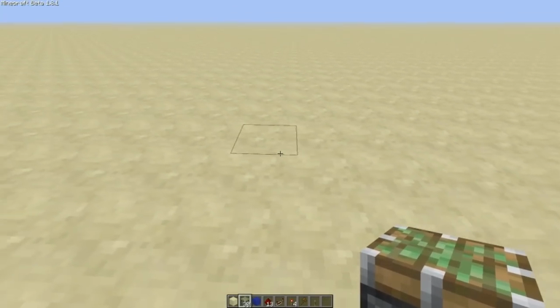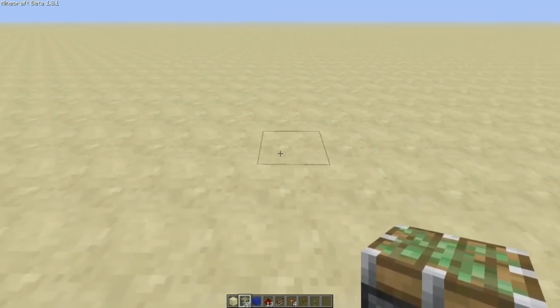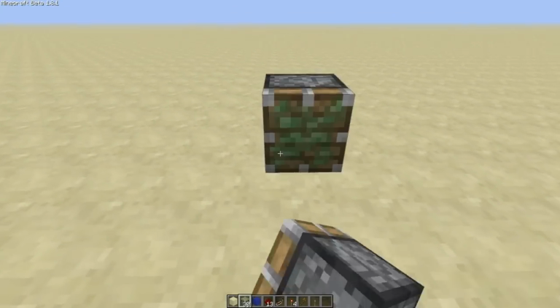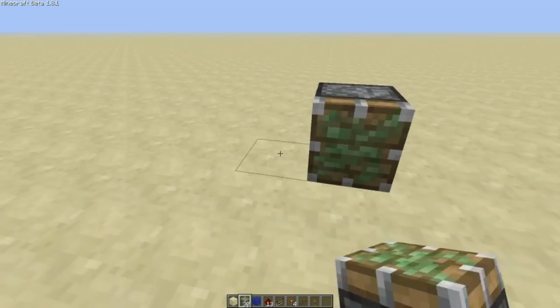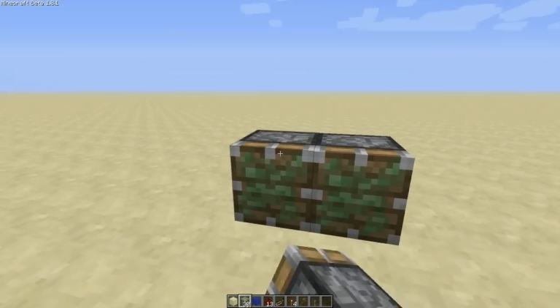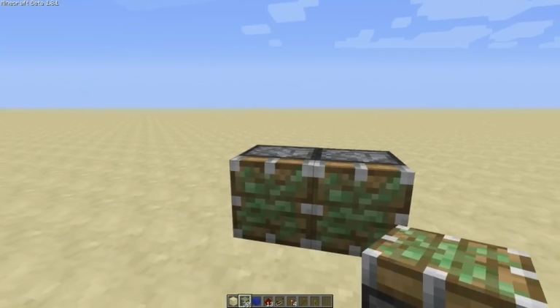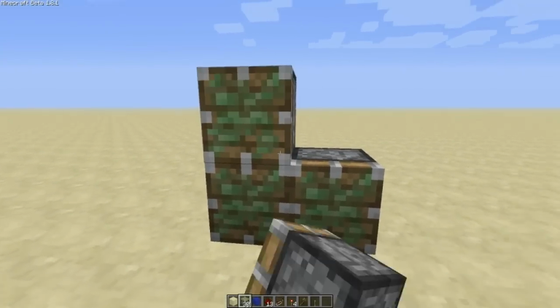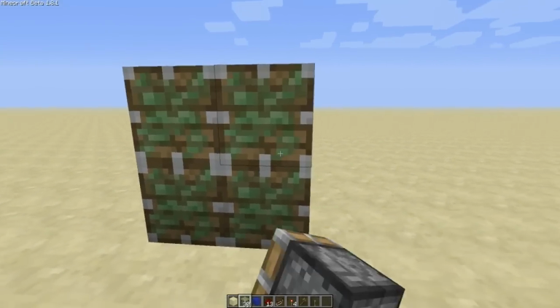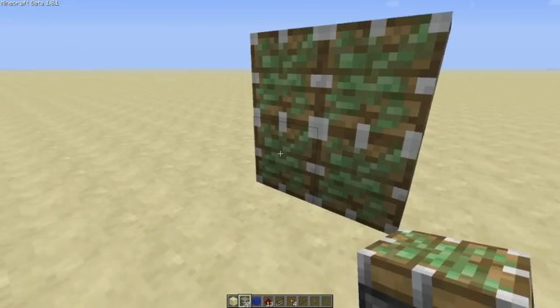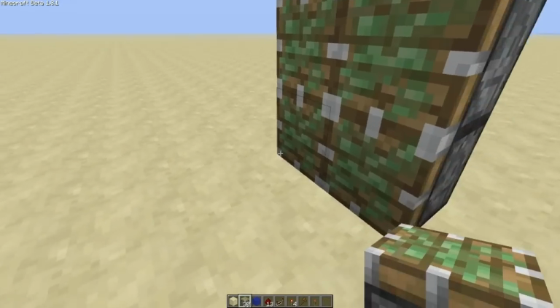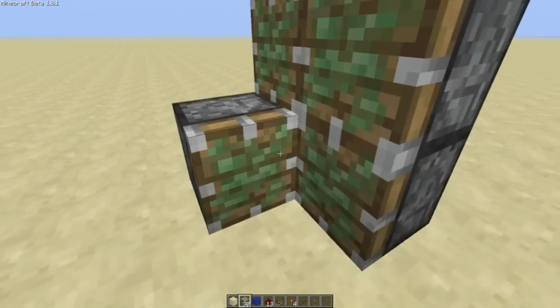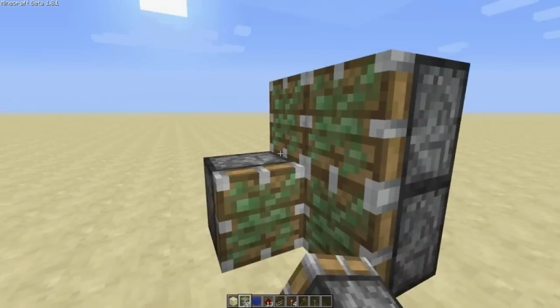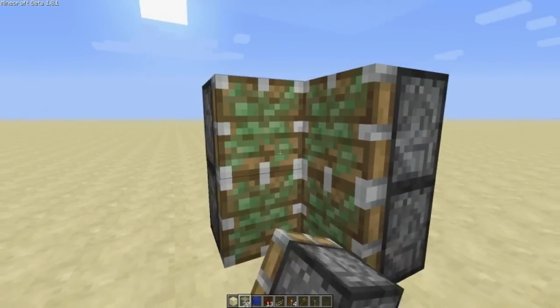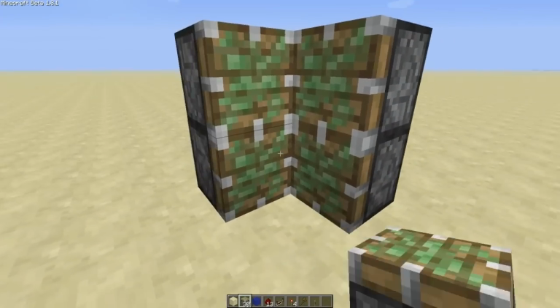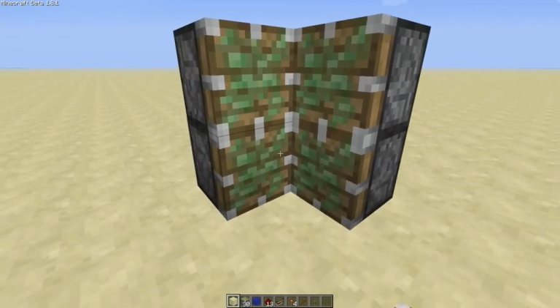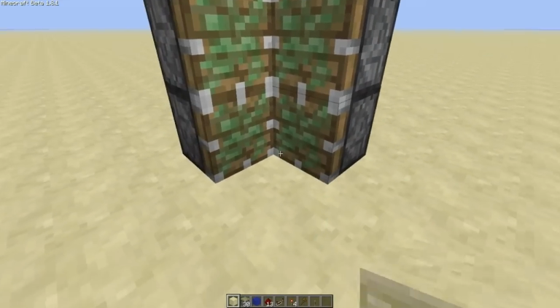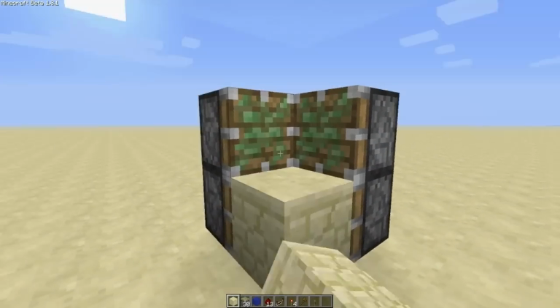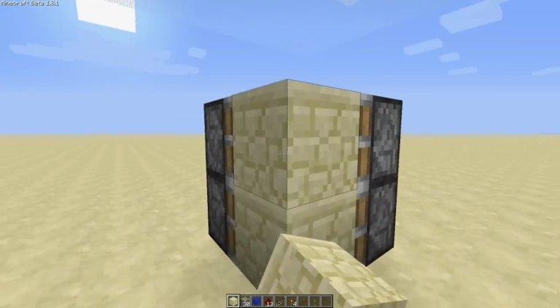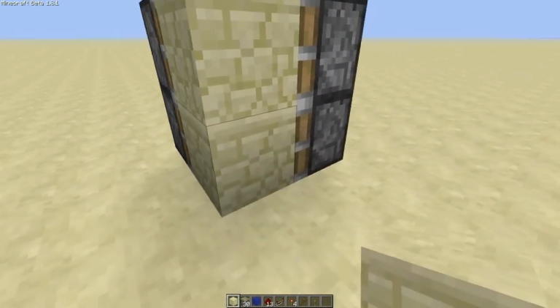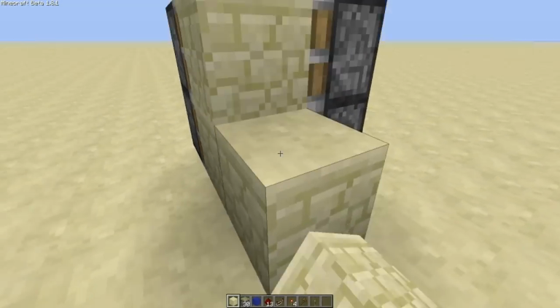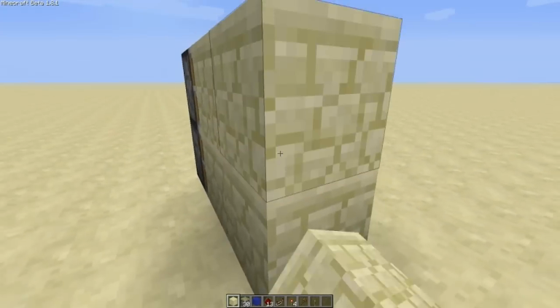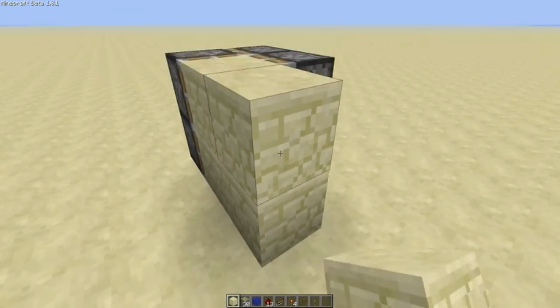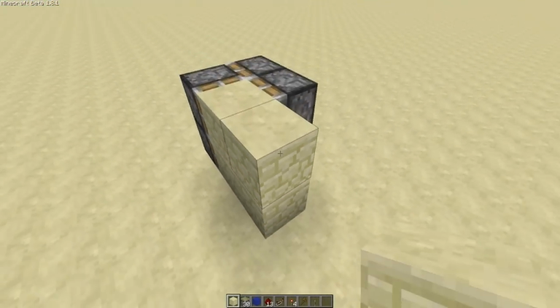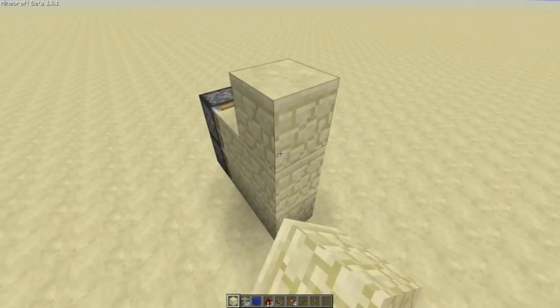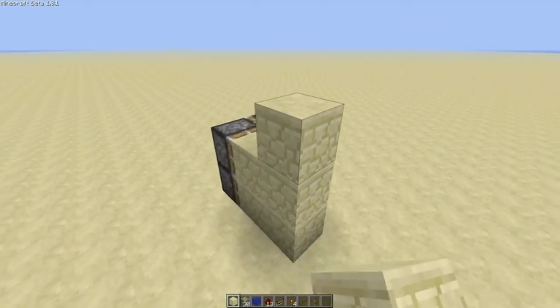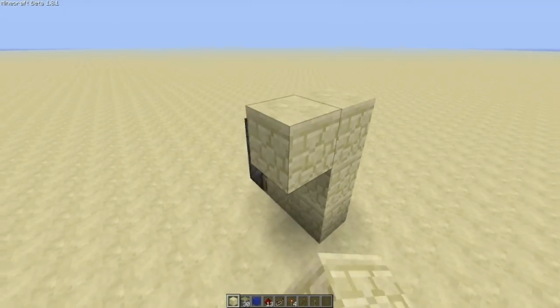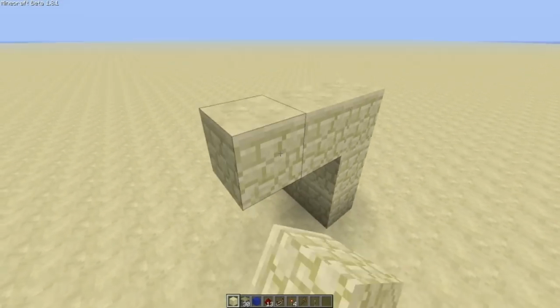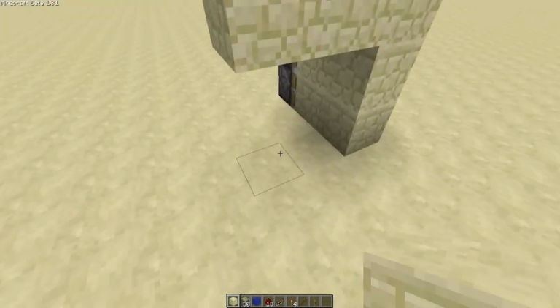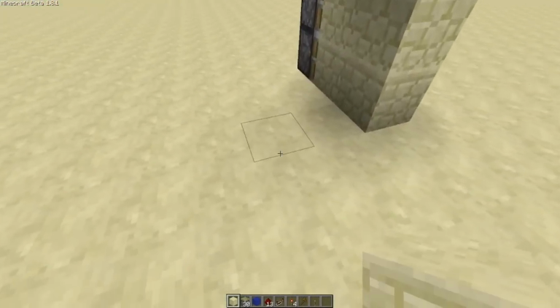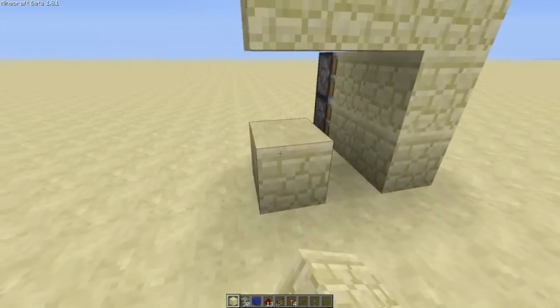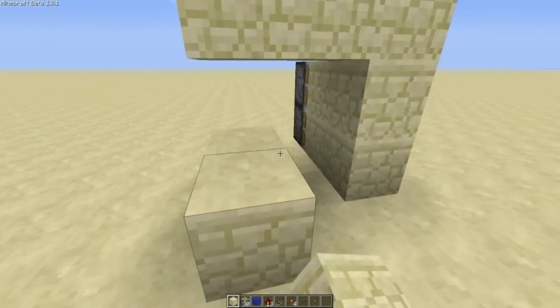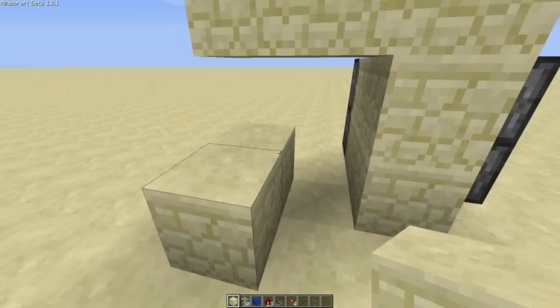It's a hidden door and it goes like this. Four sticky pistons there, two sticky pistons there, blocks in front of those and then an arch like that.